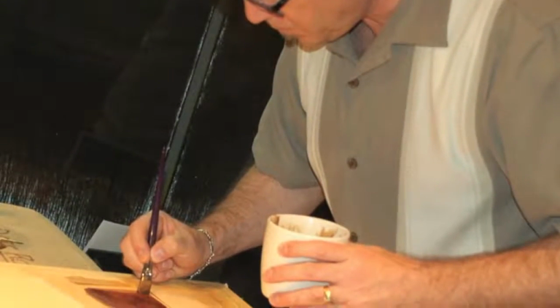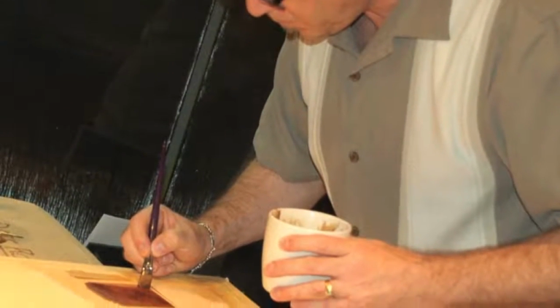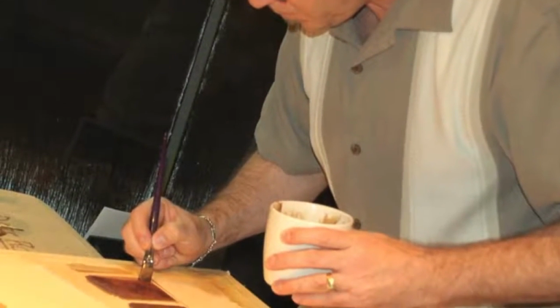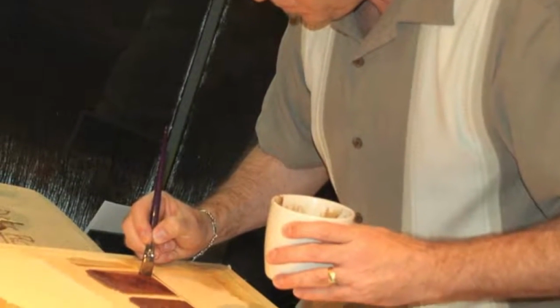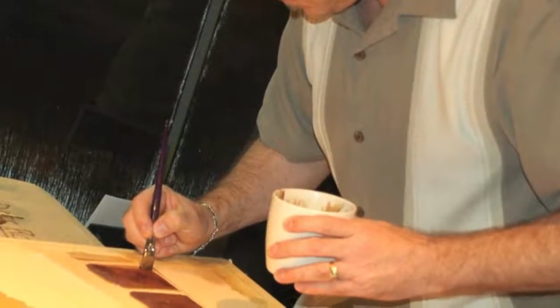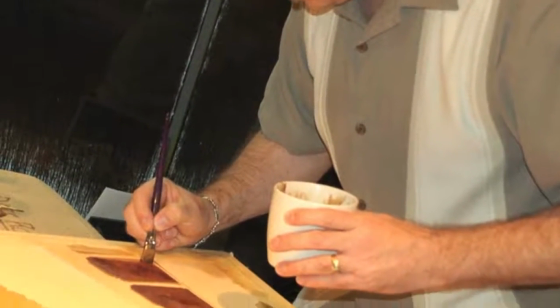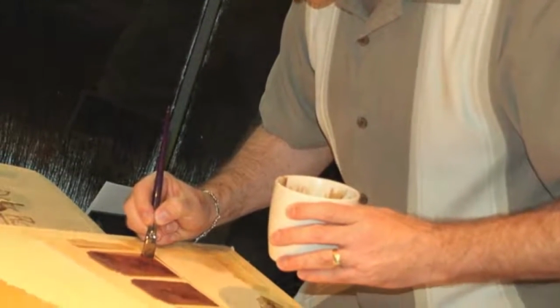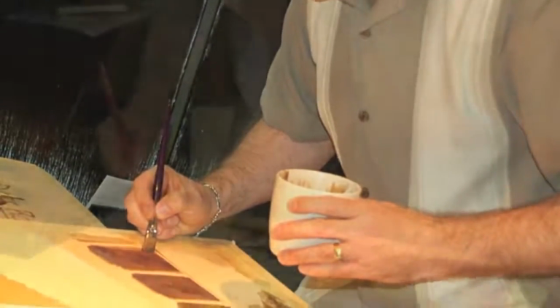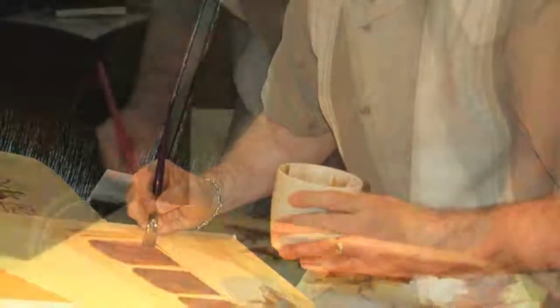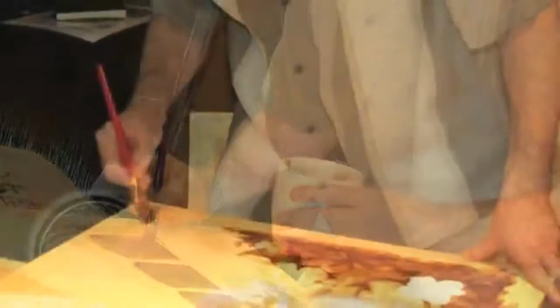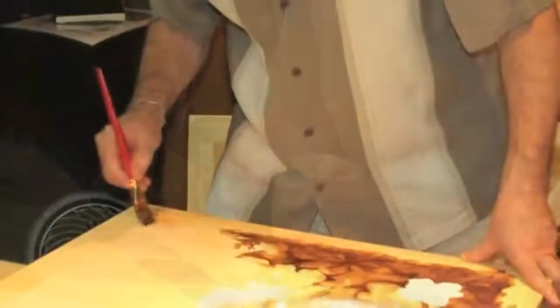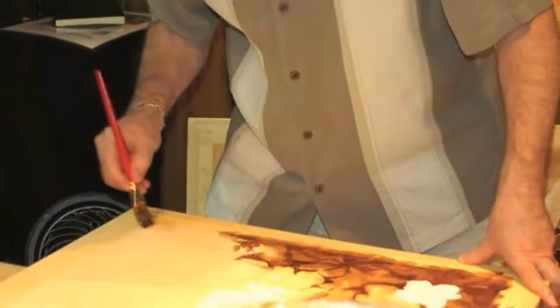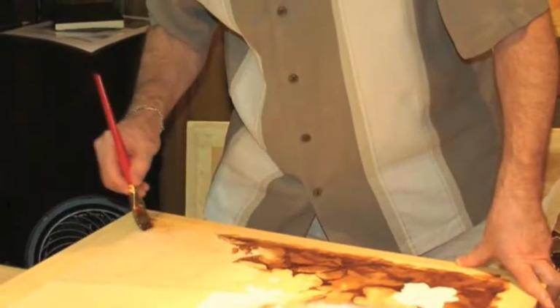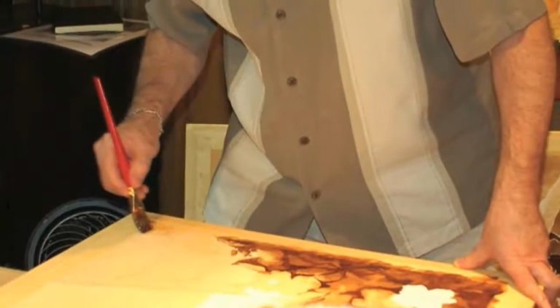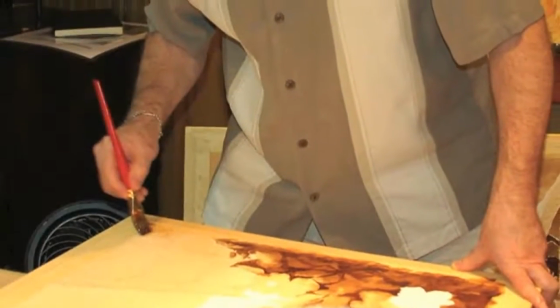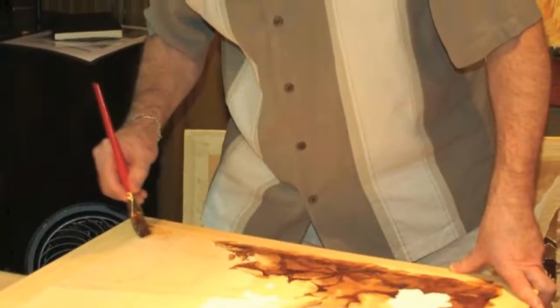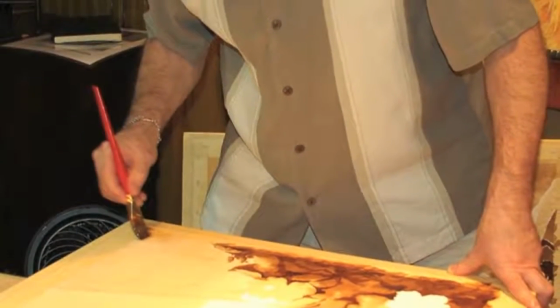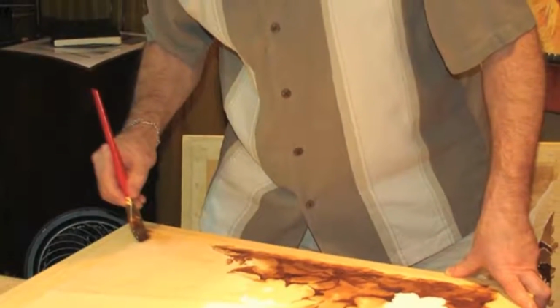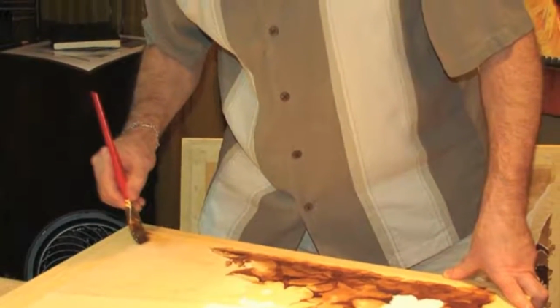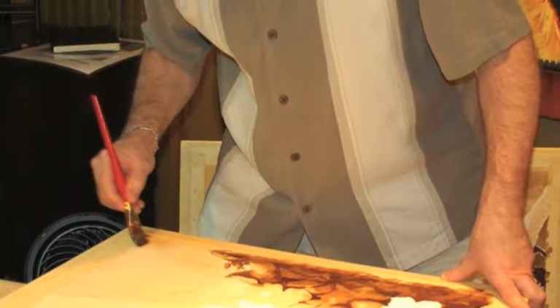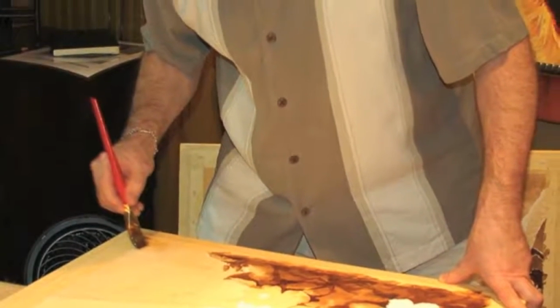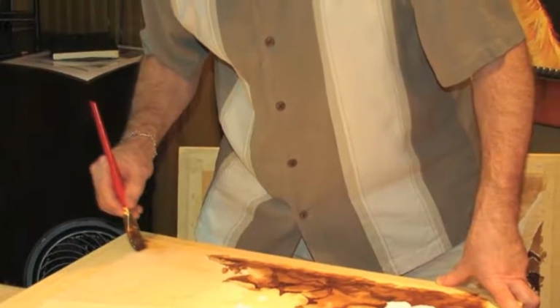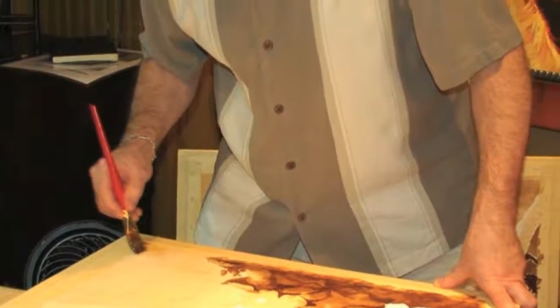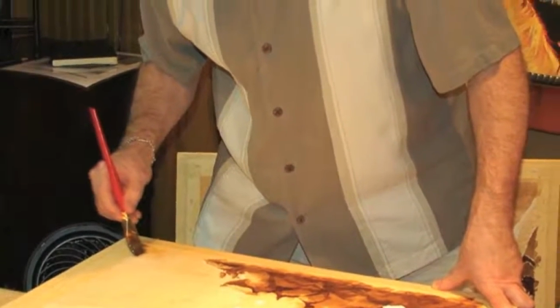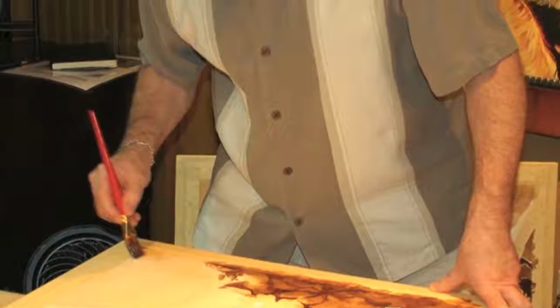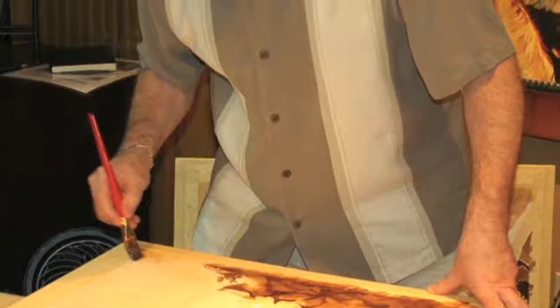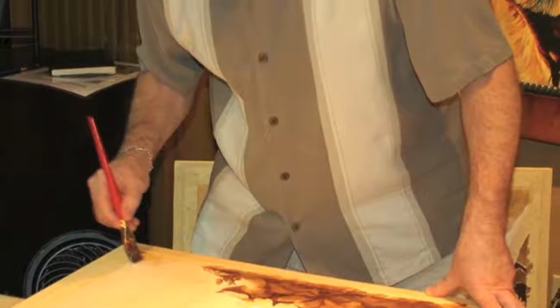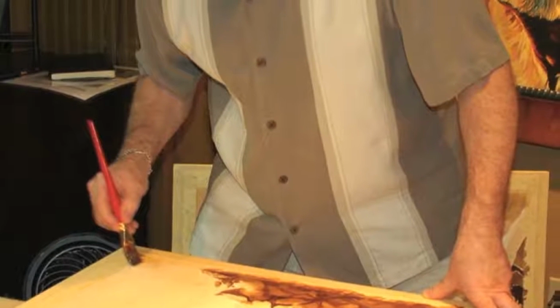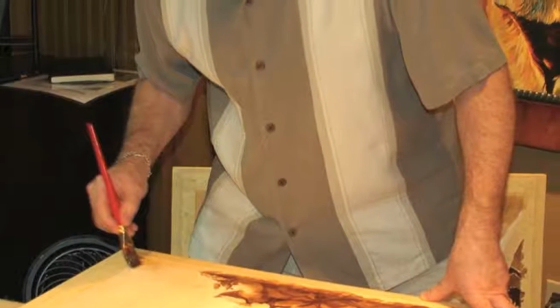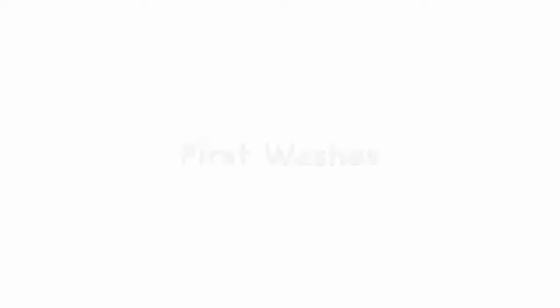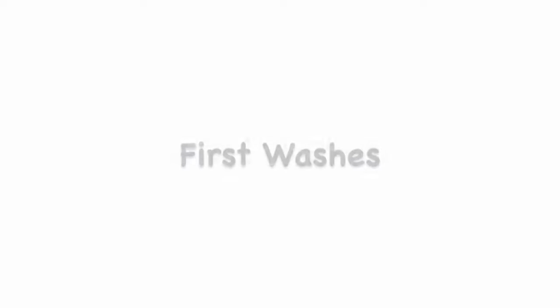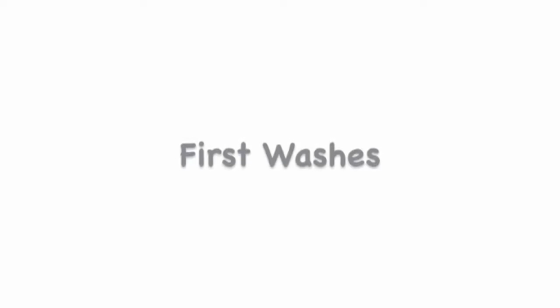Hi, I'm Steve Michael. Welcome to this short video that shows first washes on the painting Vivero.